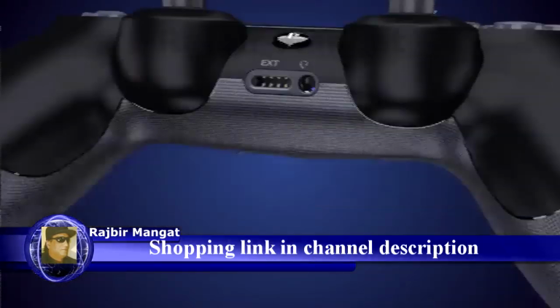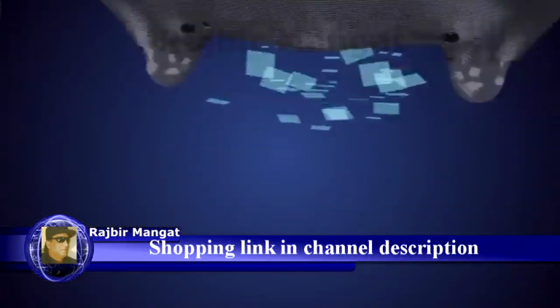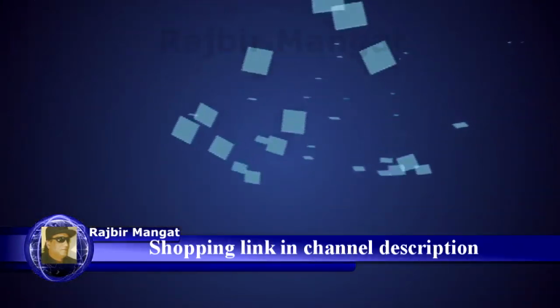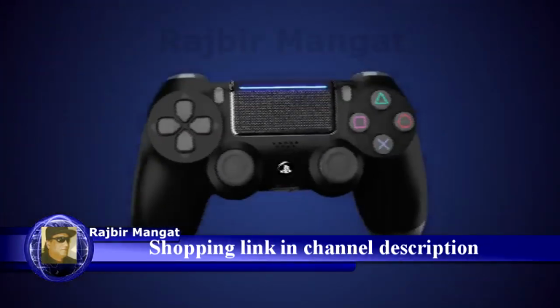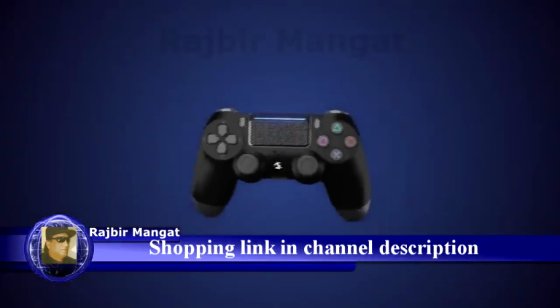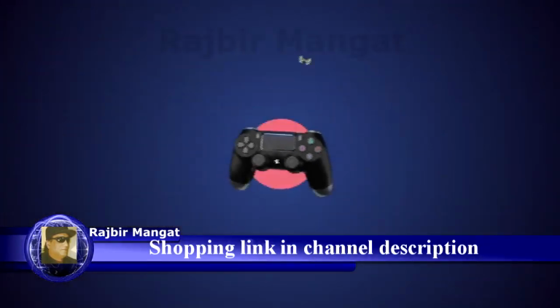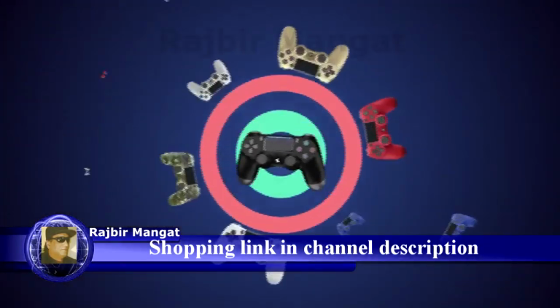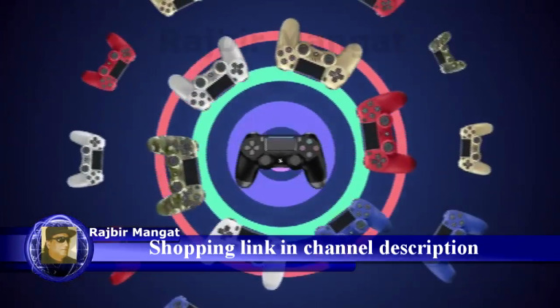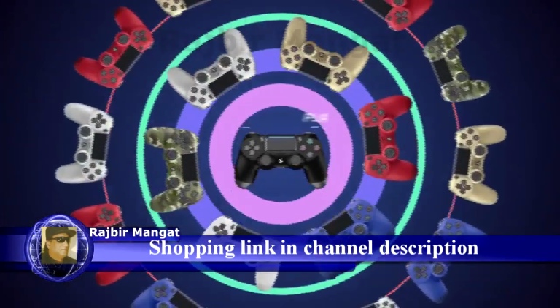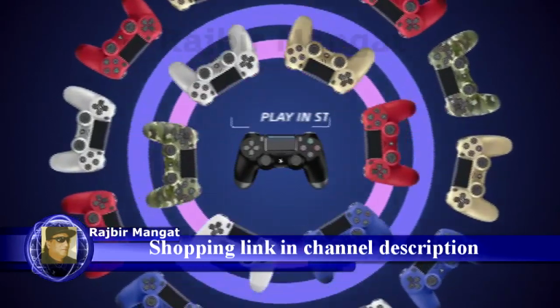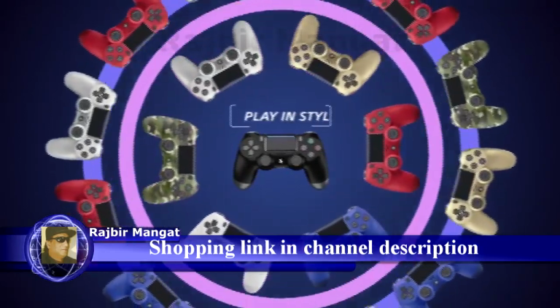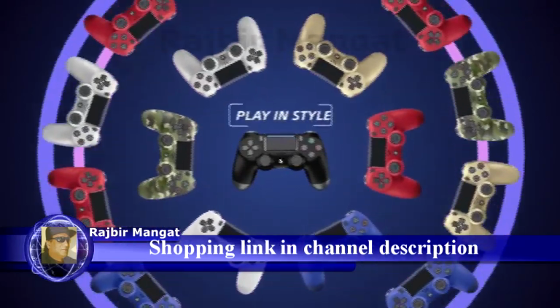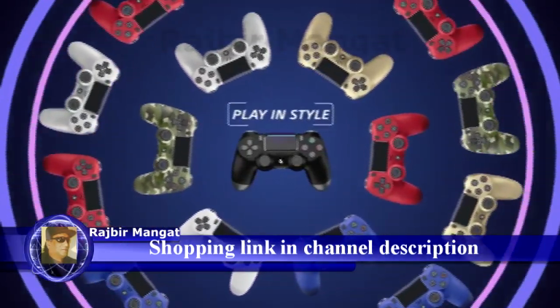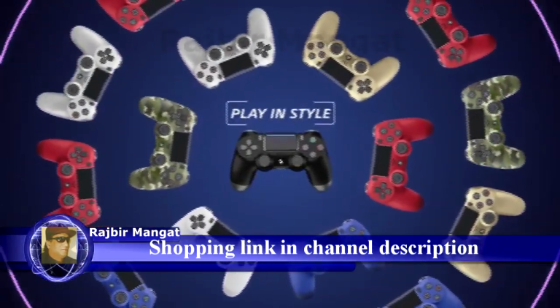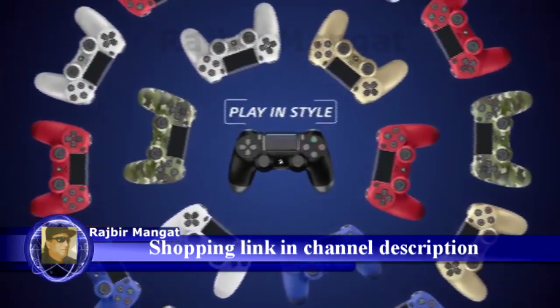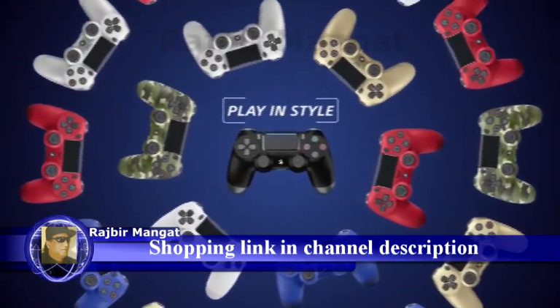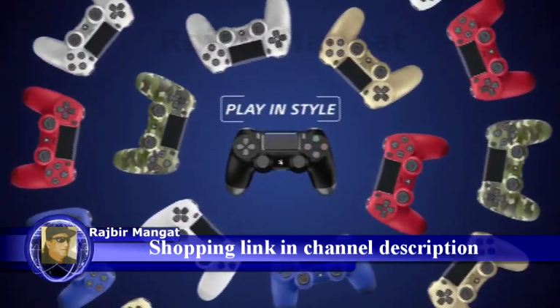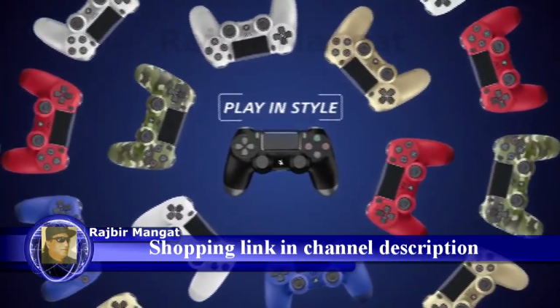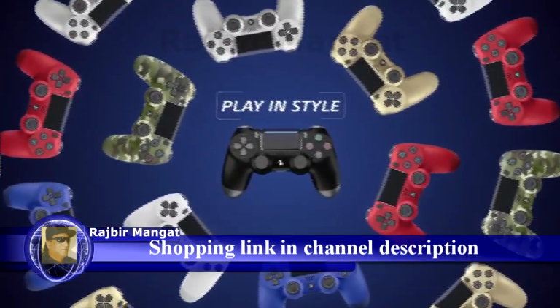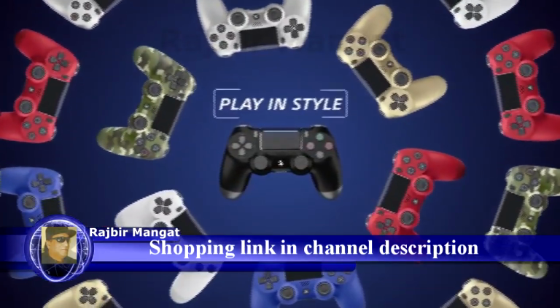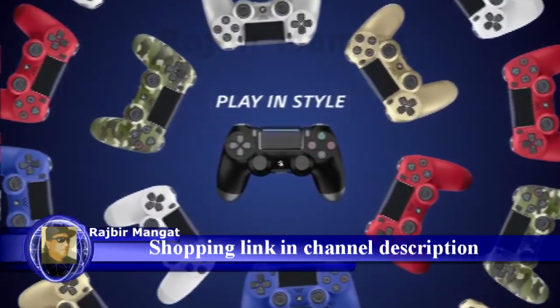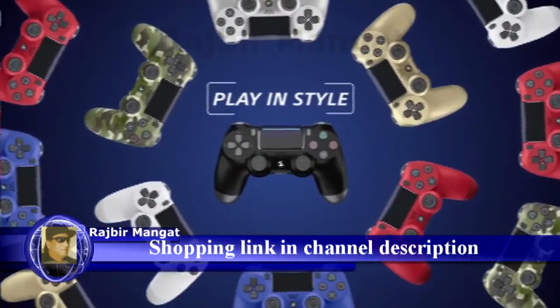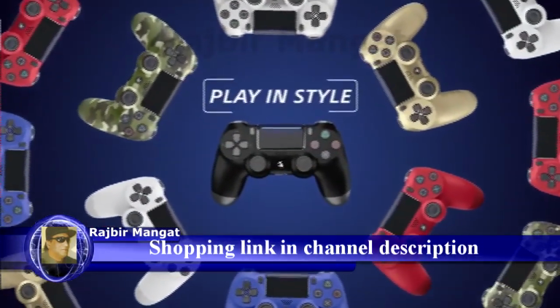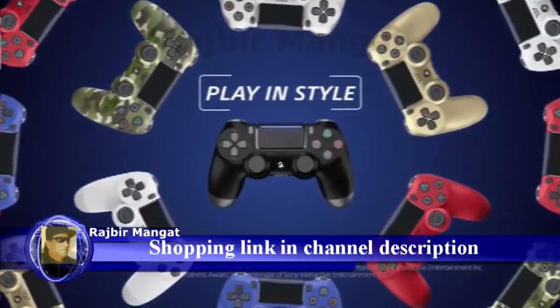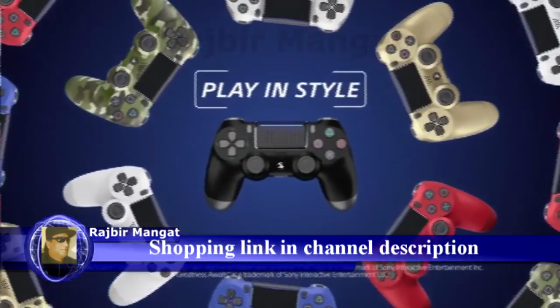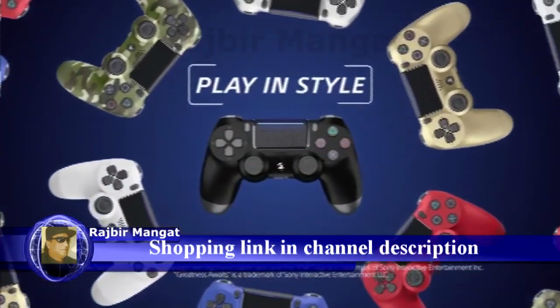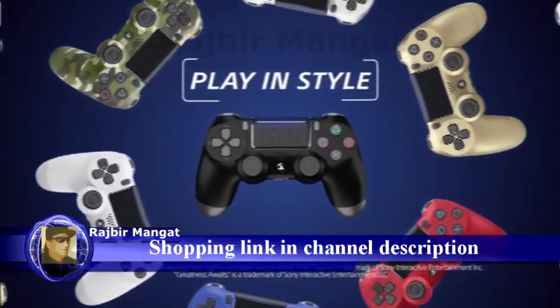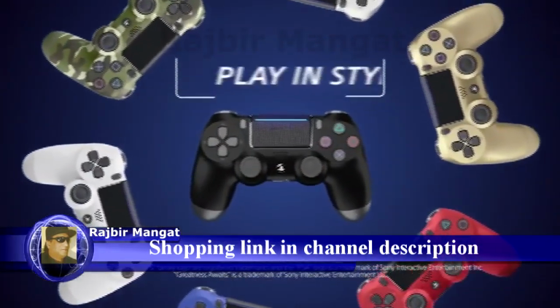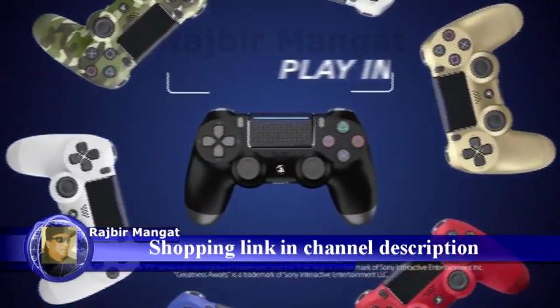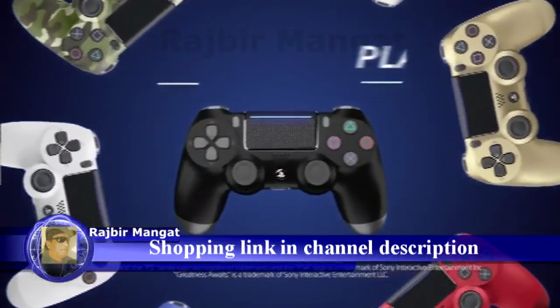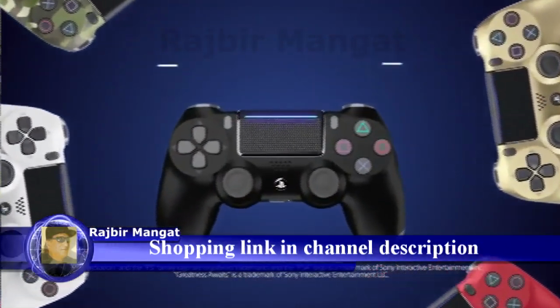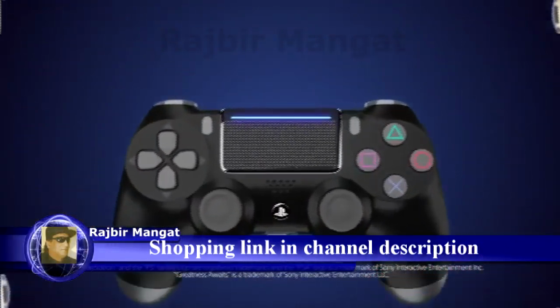Available in a range of different colors. Discover new ways to play with the DualShock 4.